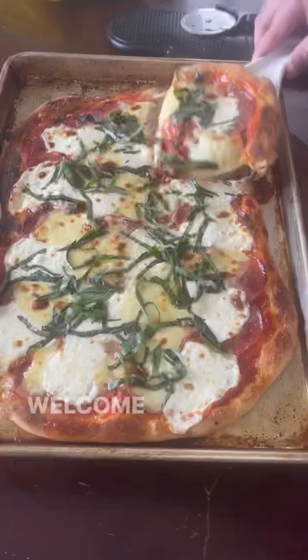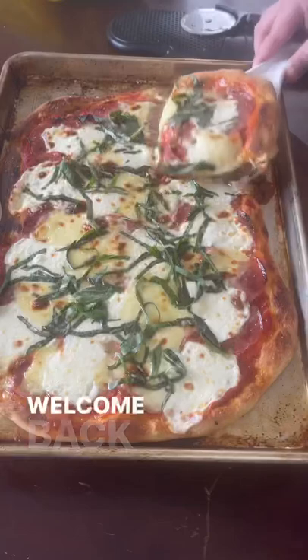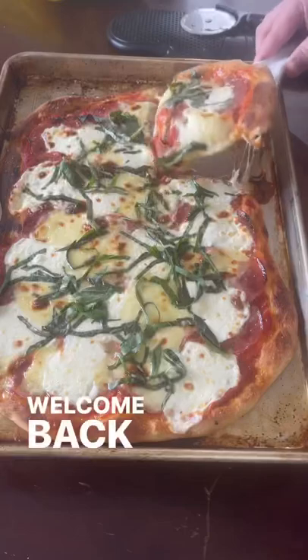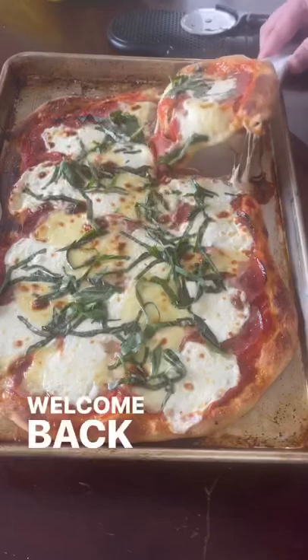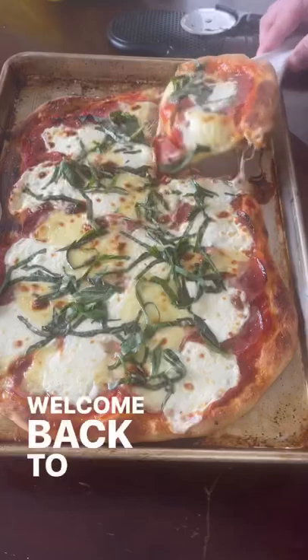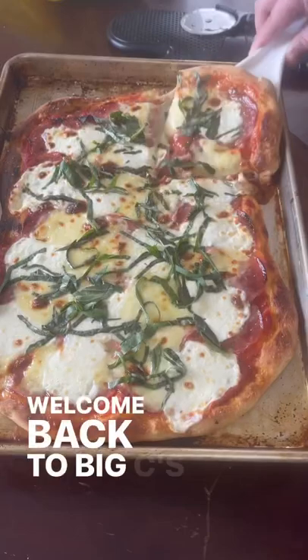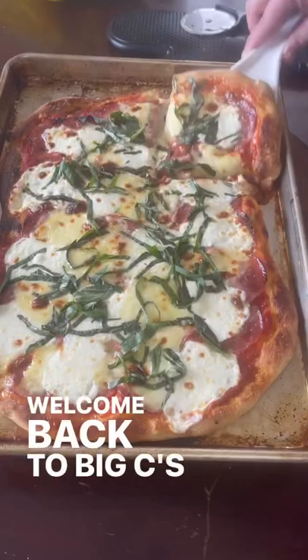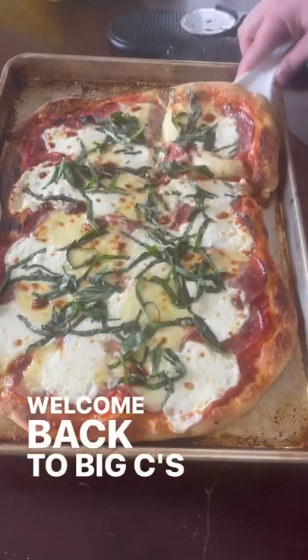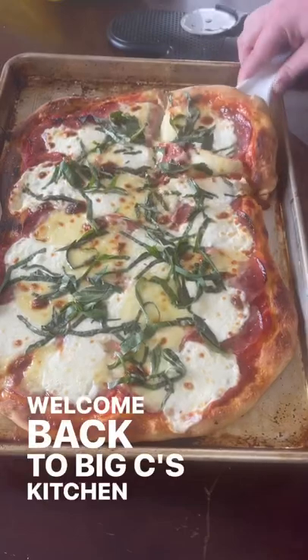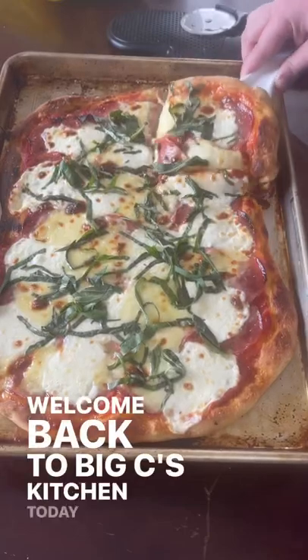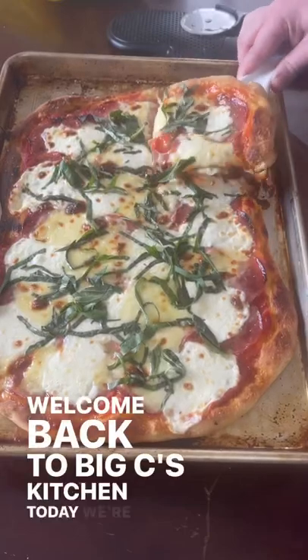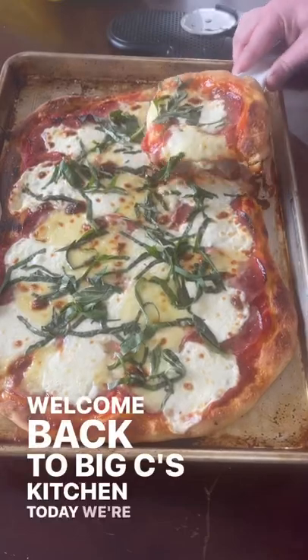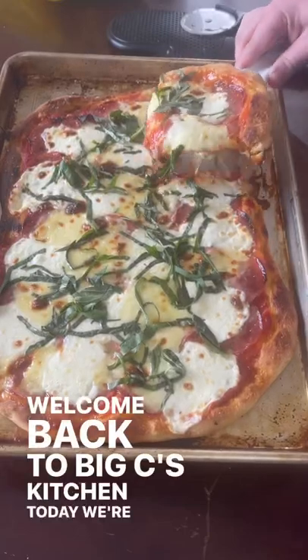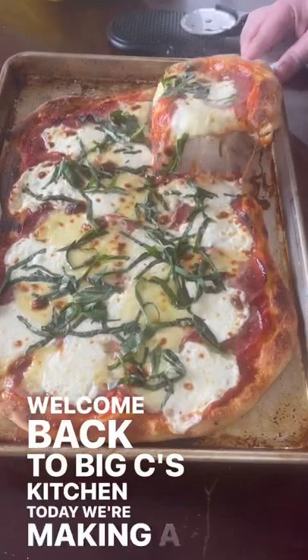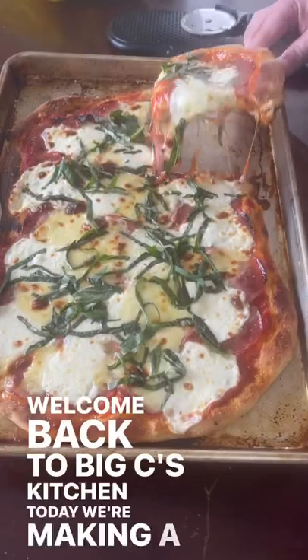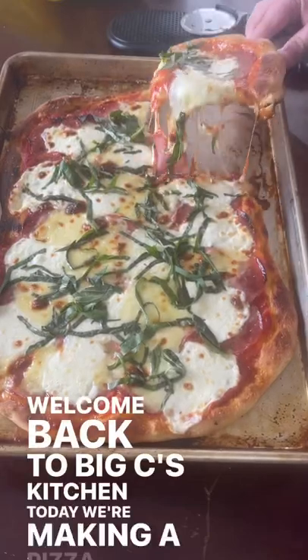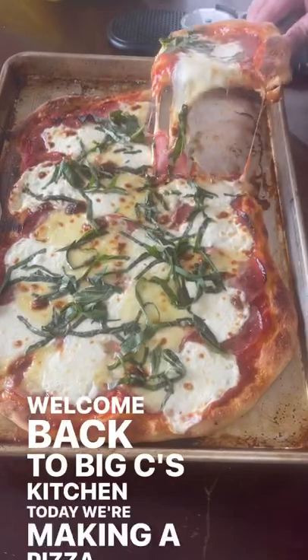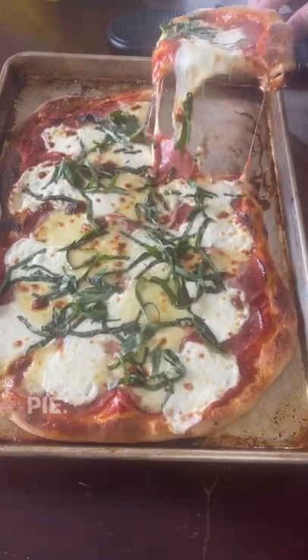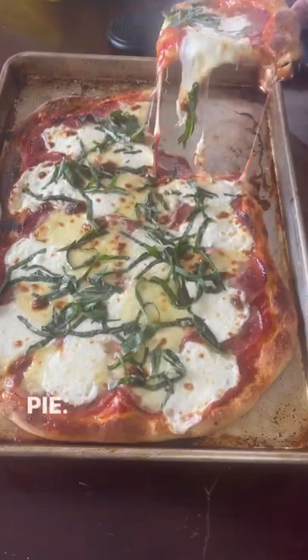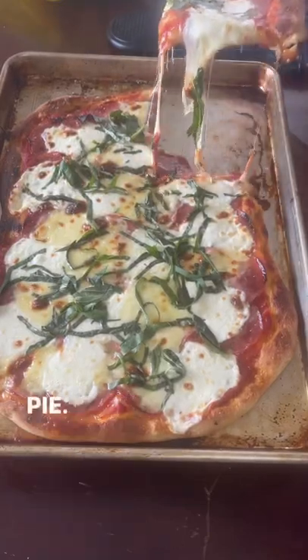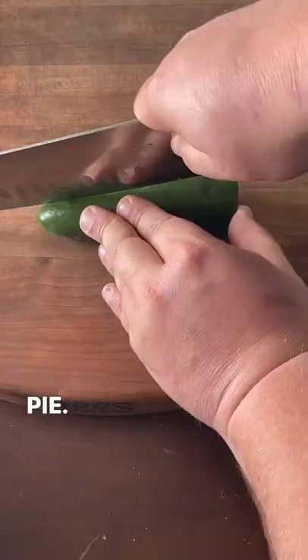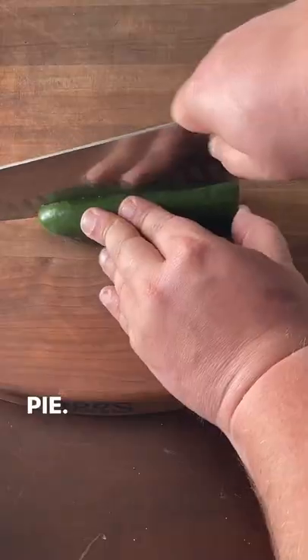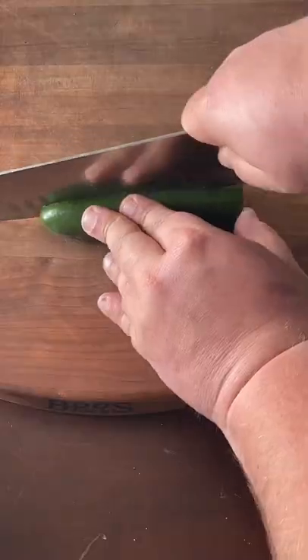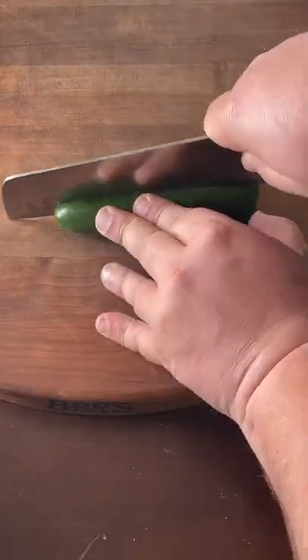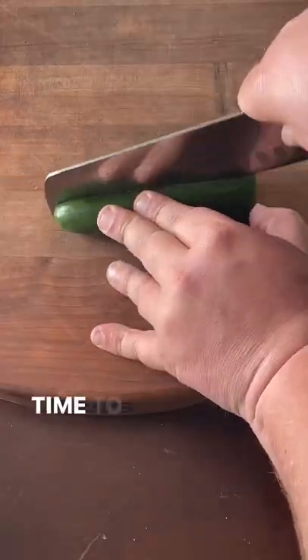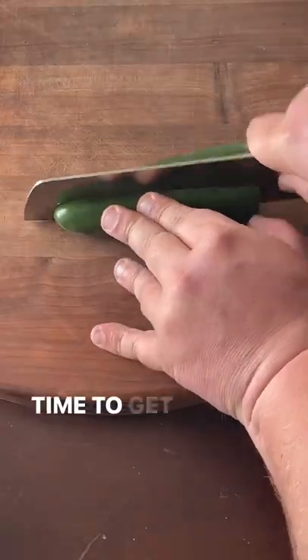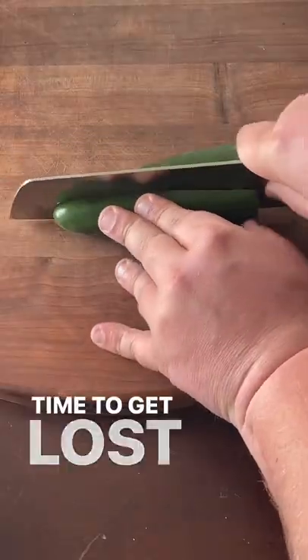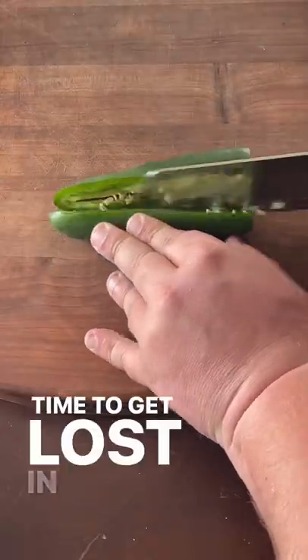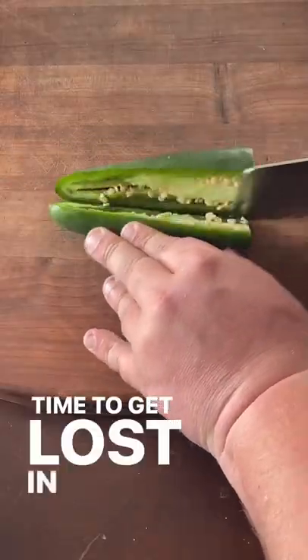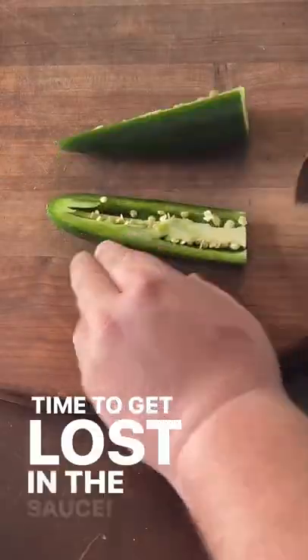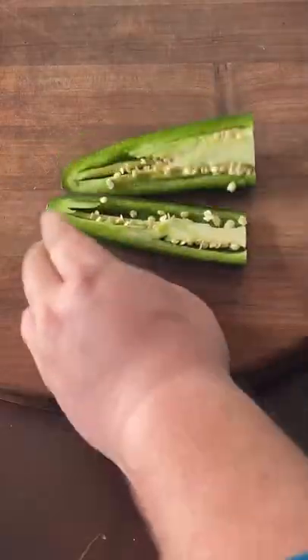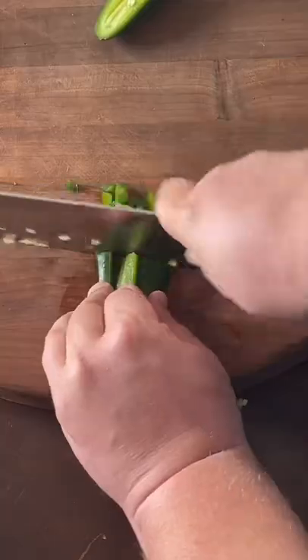Welcome back to Big C's Kitchen. Today we're making a pizza pie. It's time to get lost in the sauce.